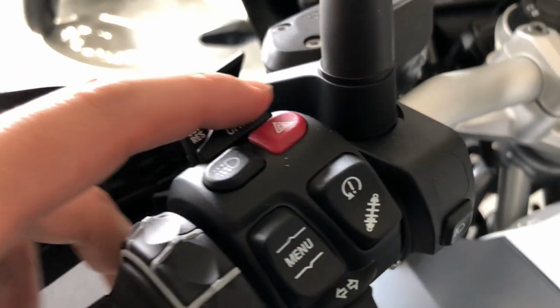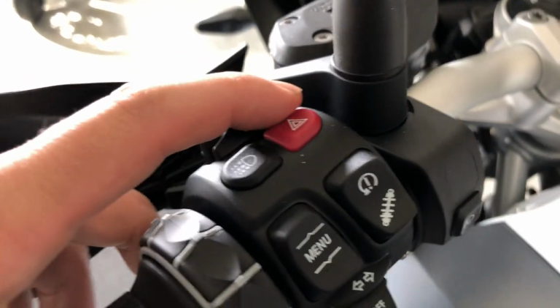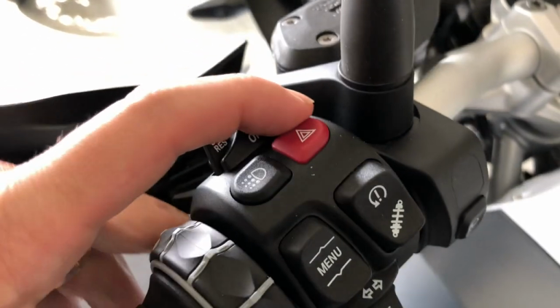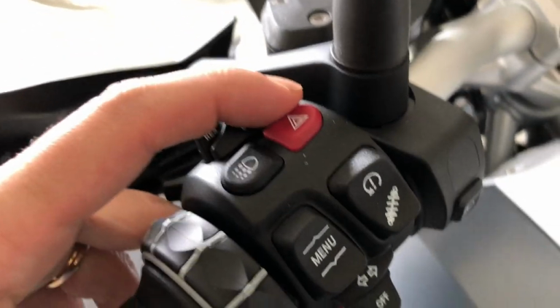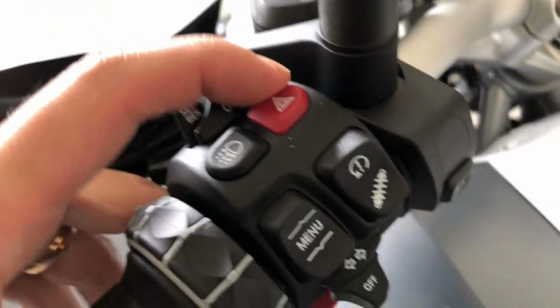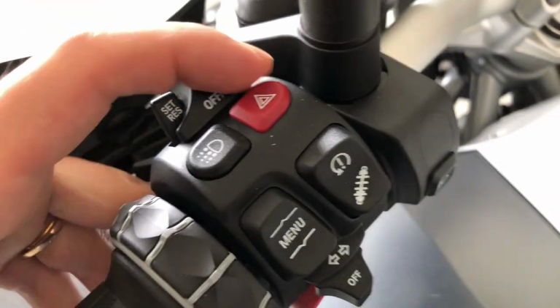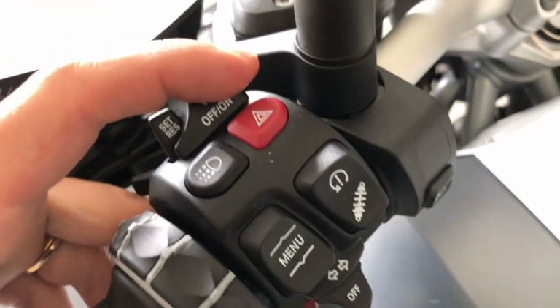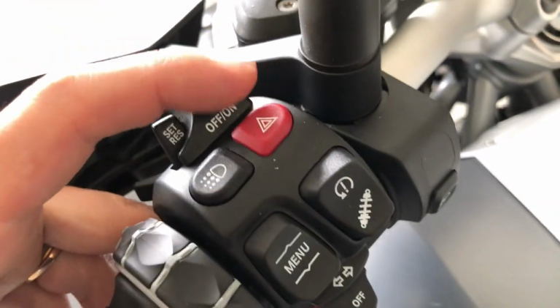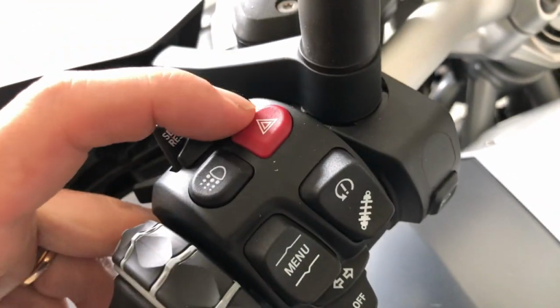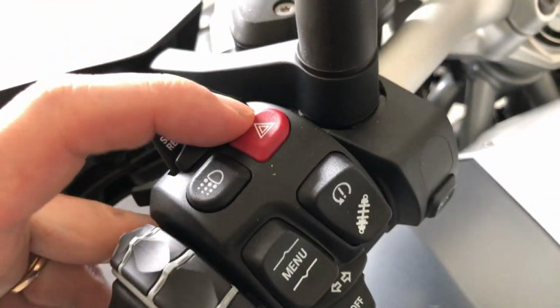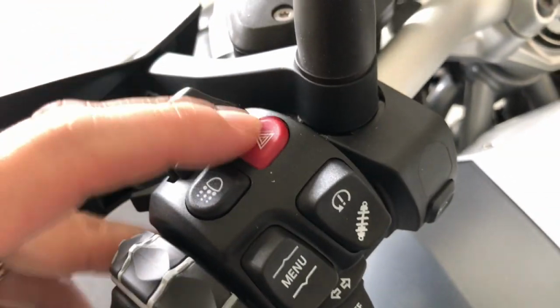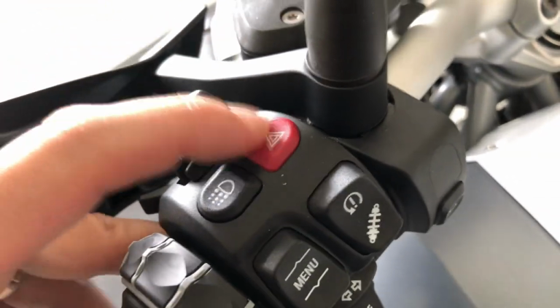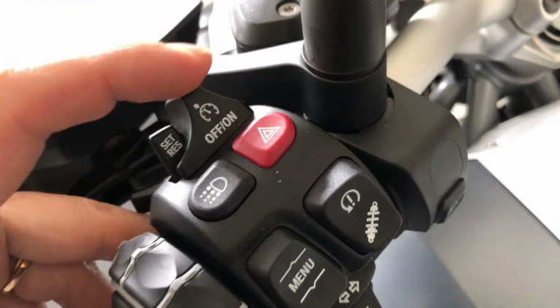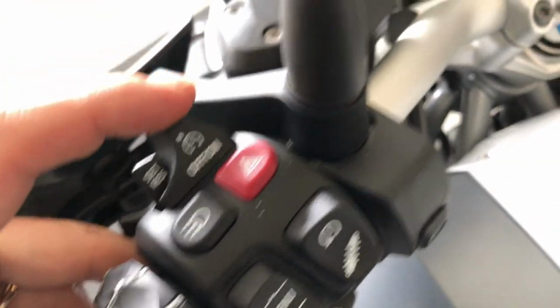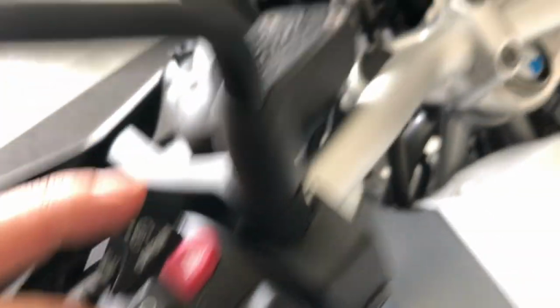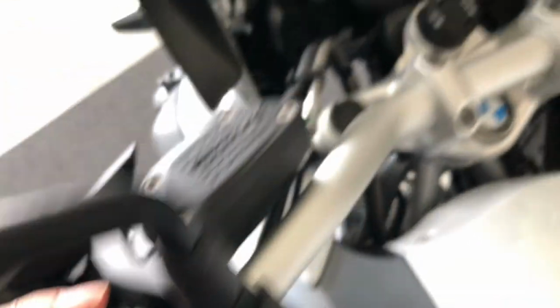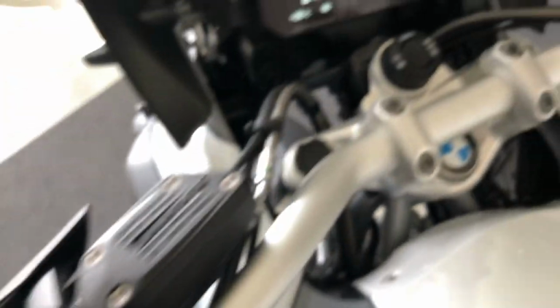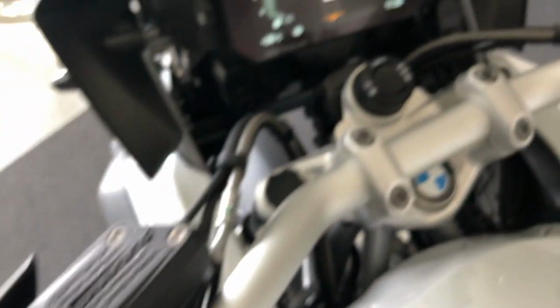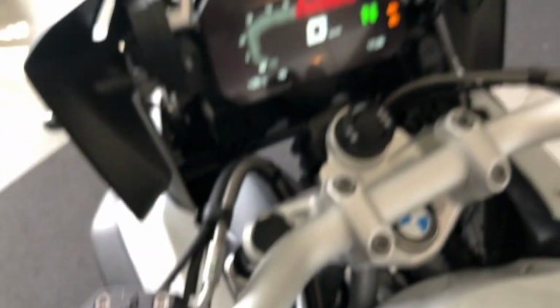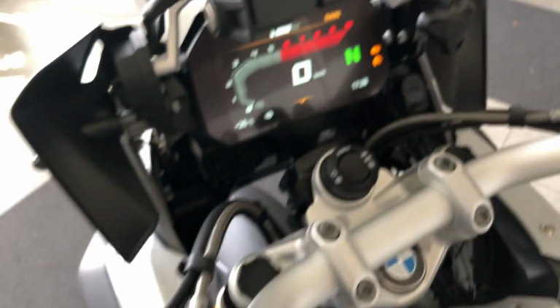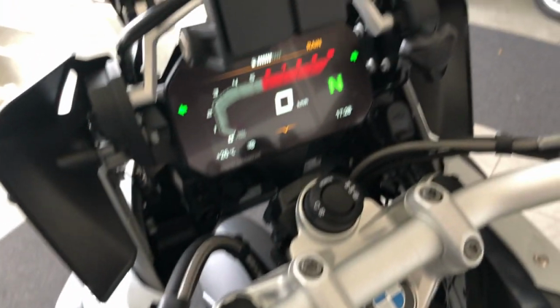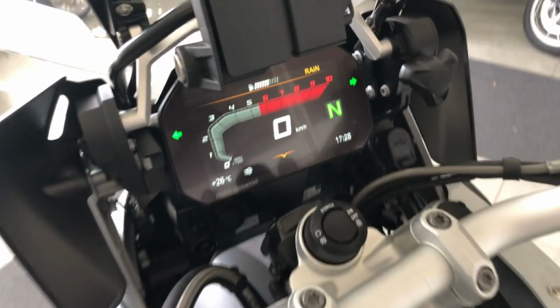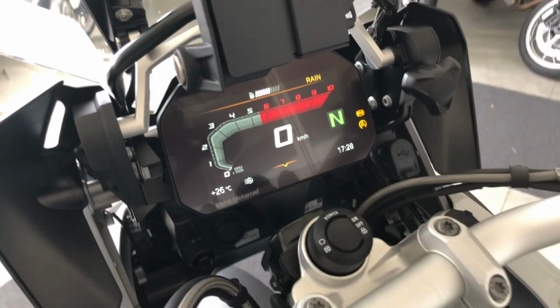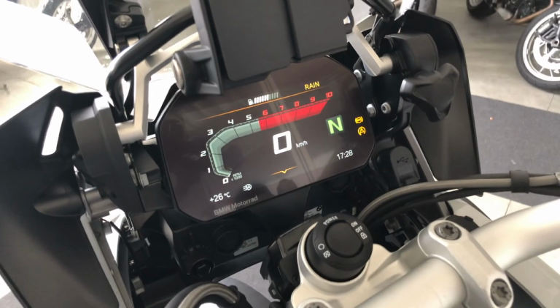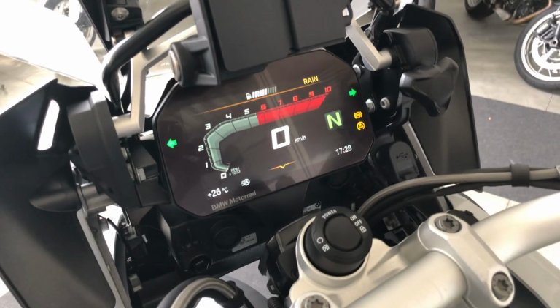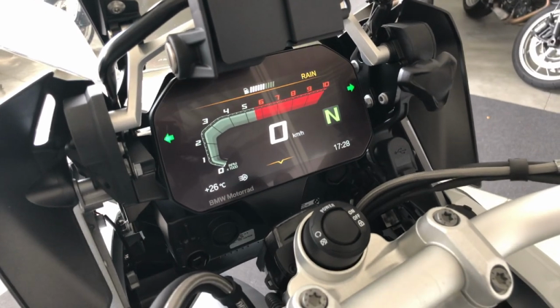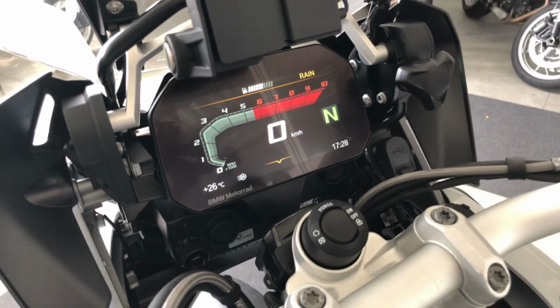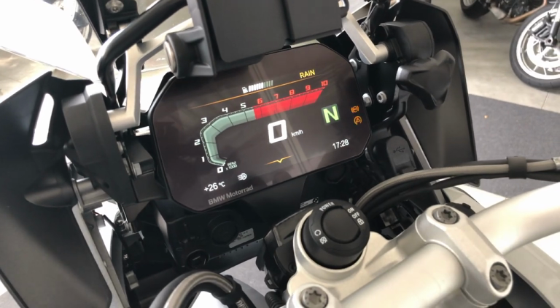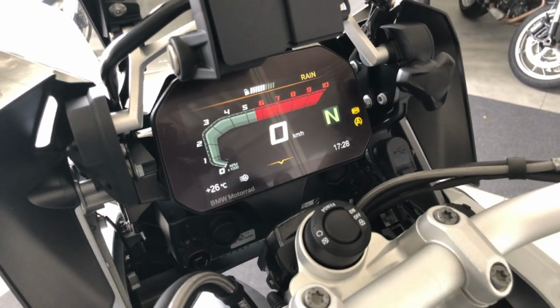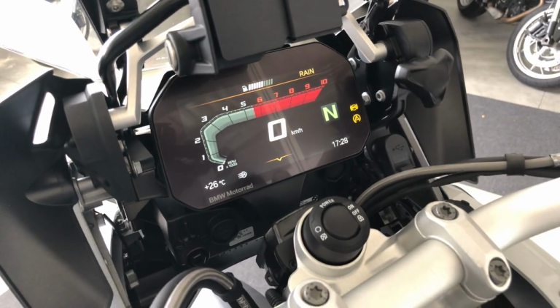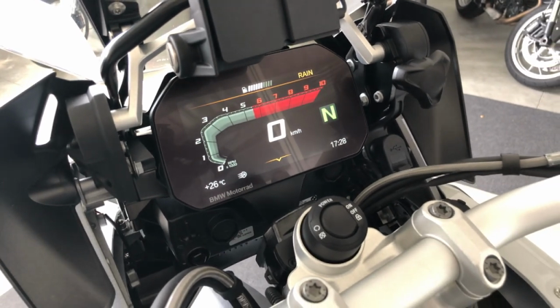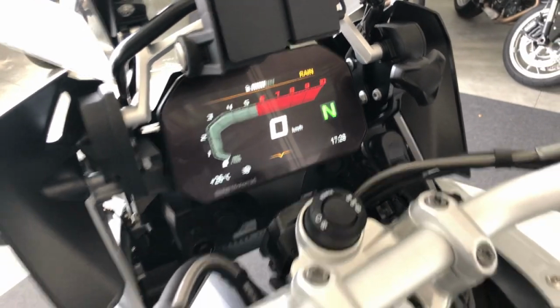This button is for the hazards. Nothing much to say about that.